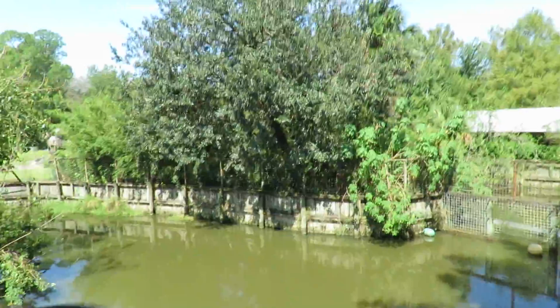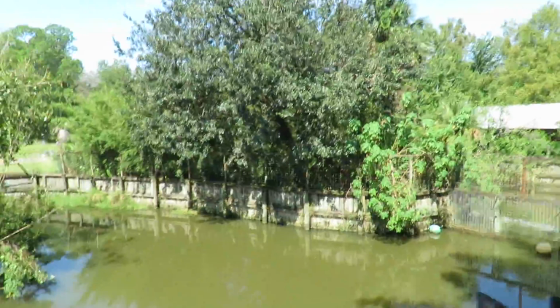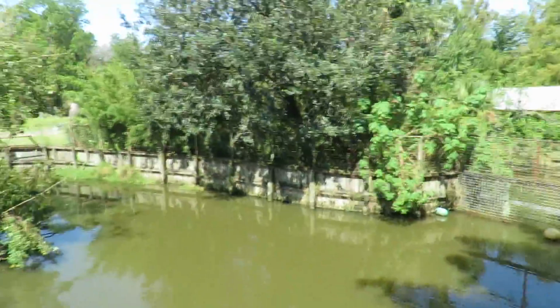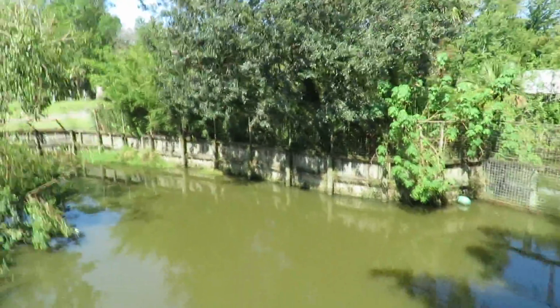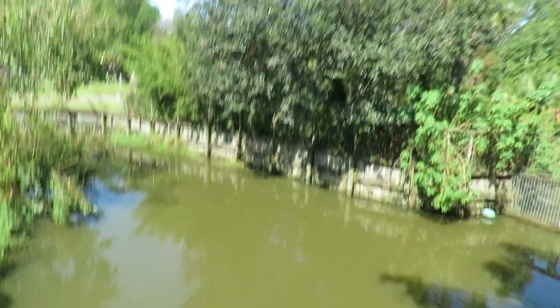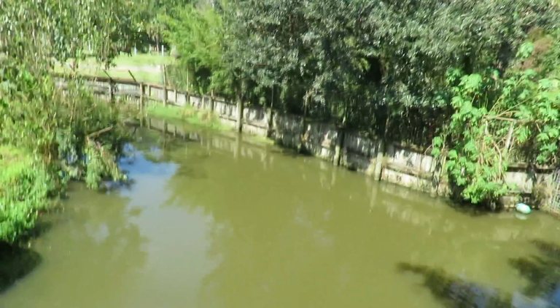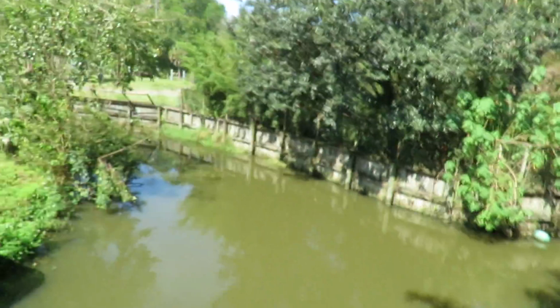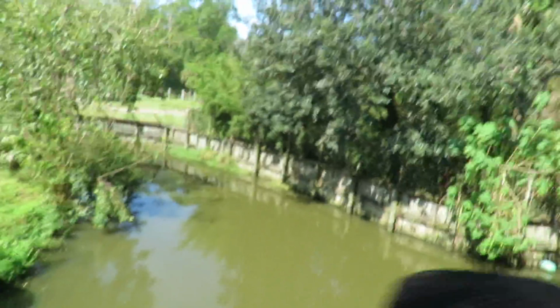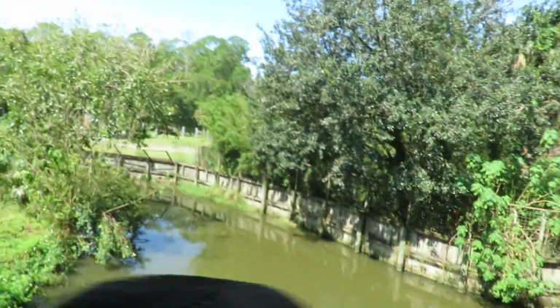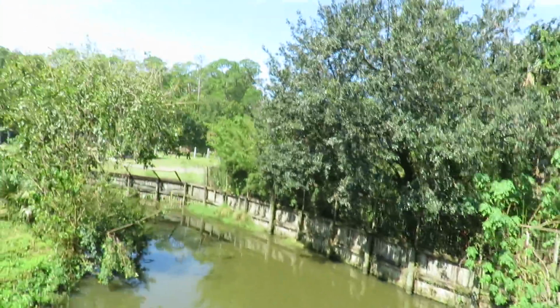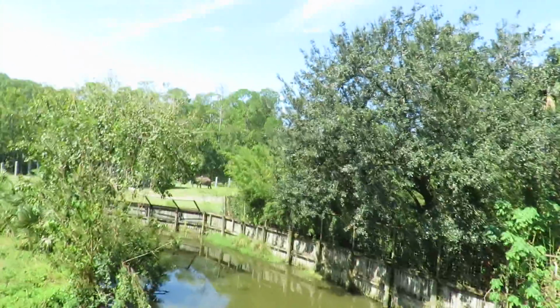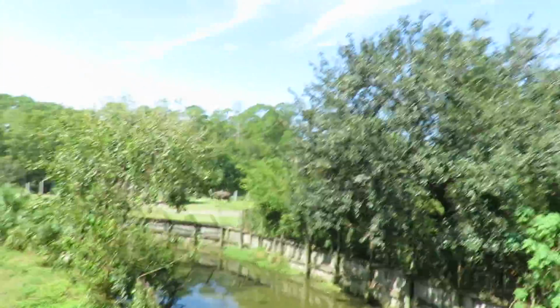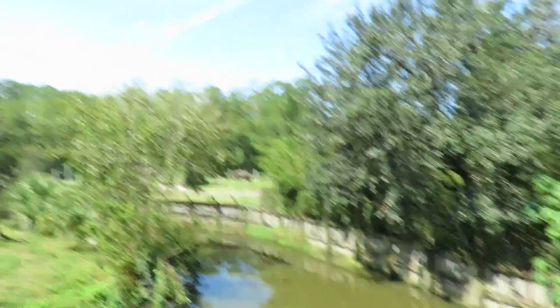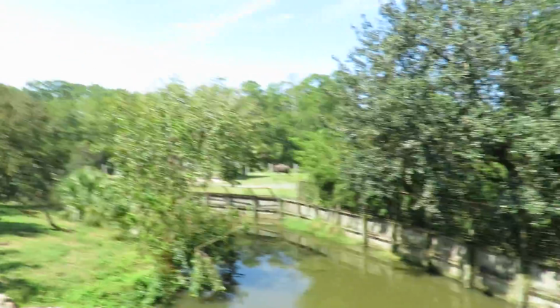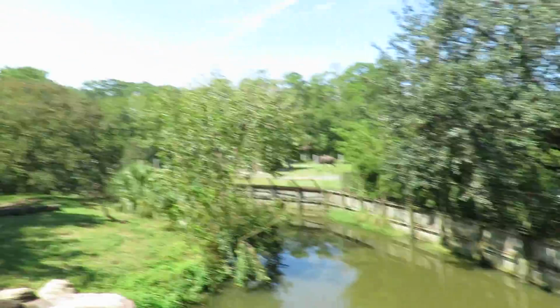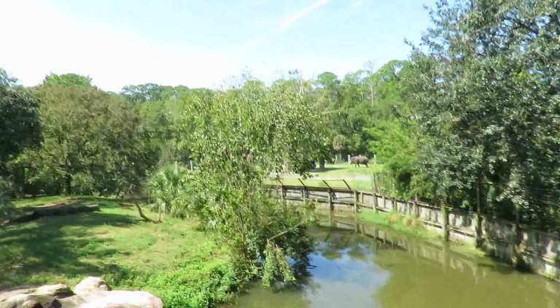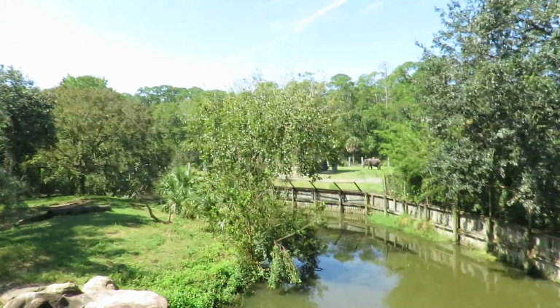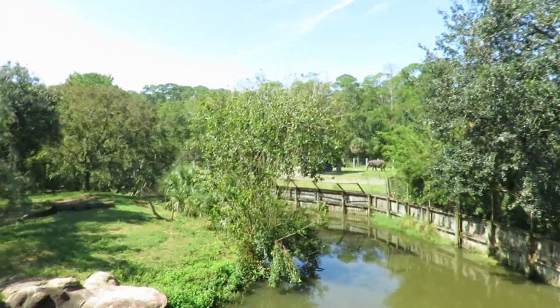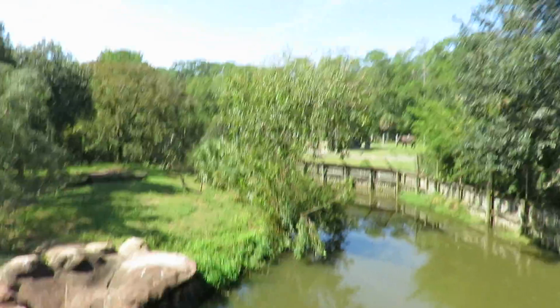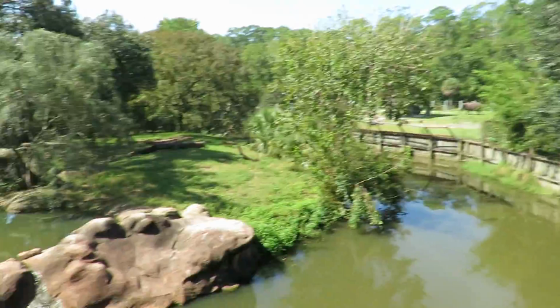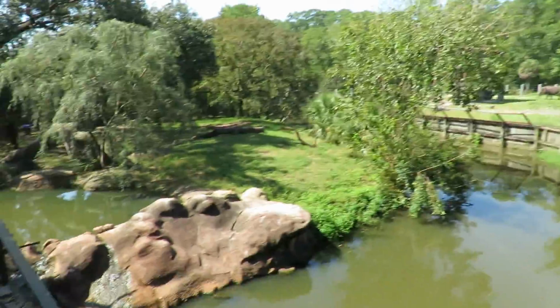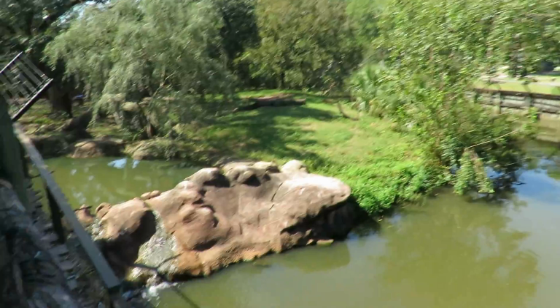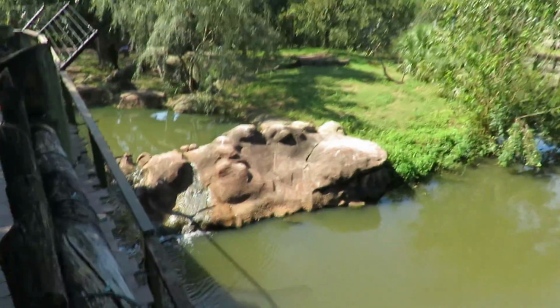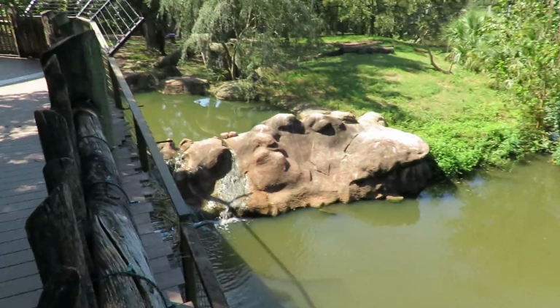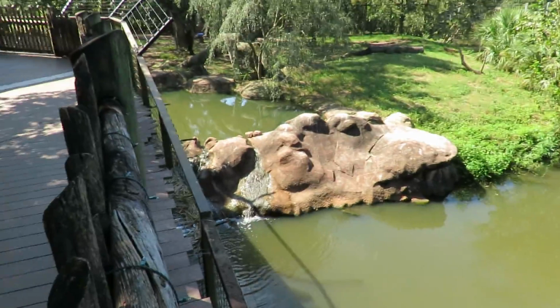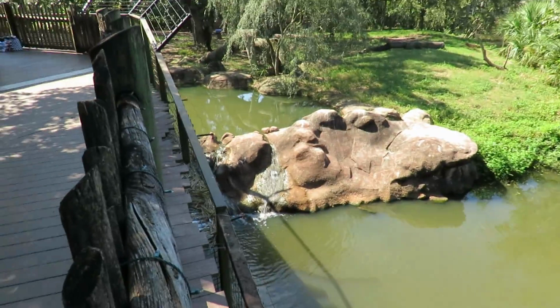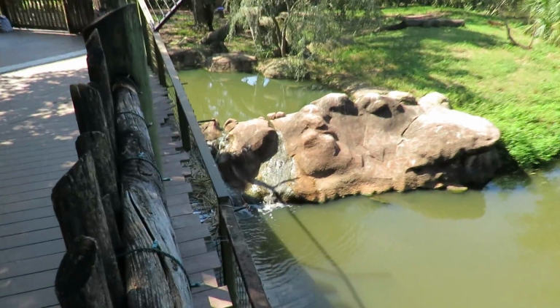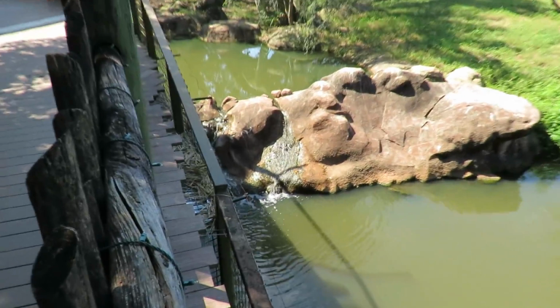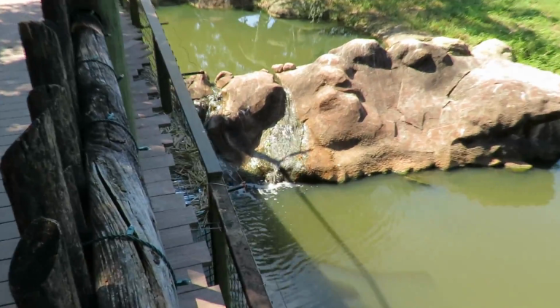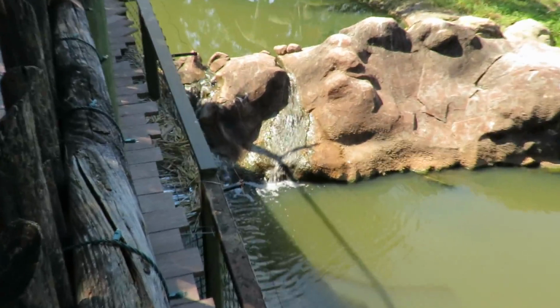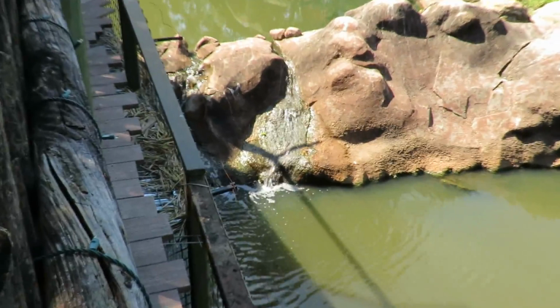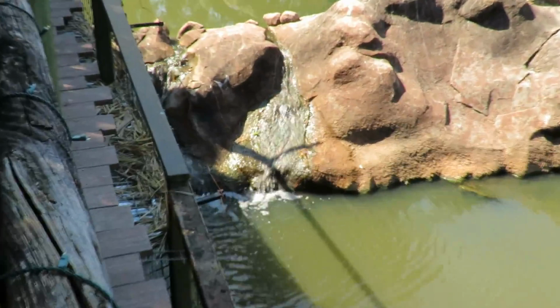This is a really cool zoo, guys — I've never been here before. Oh, there's an elephant in the background! Oh my God, on top of everything else we have going on.